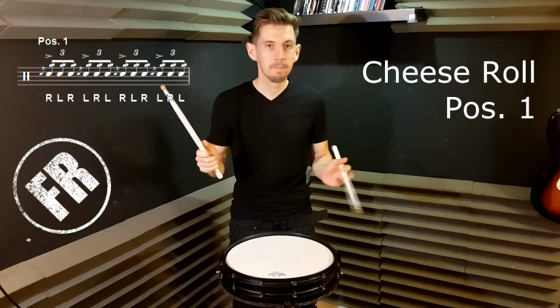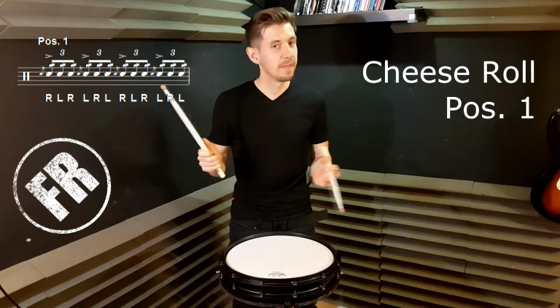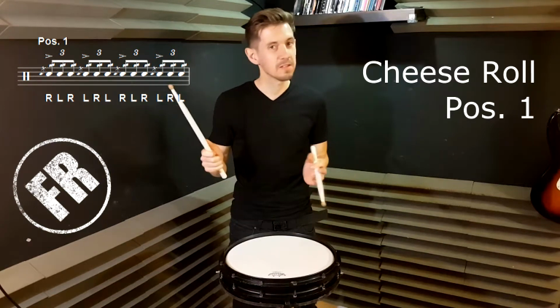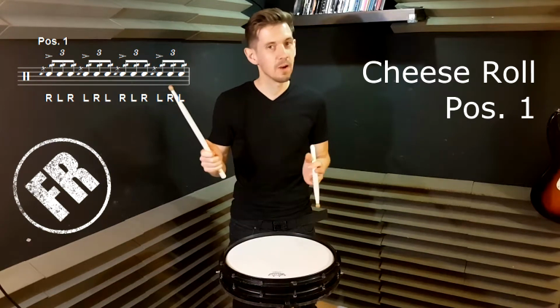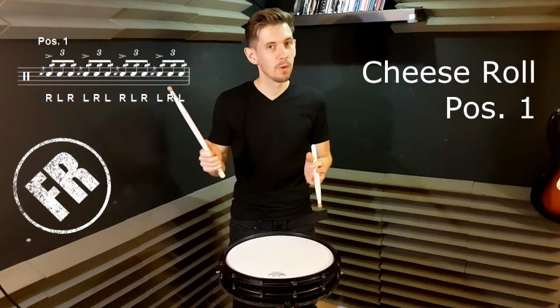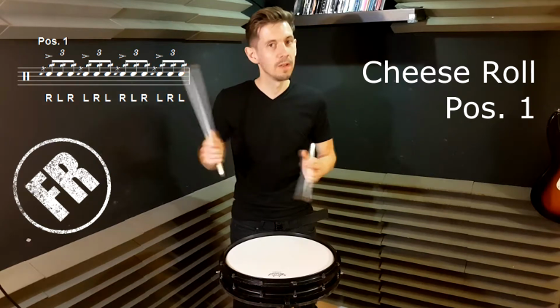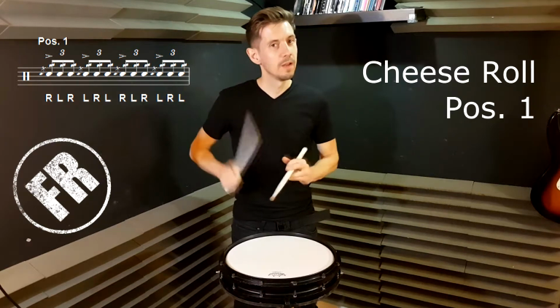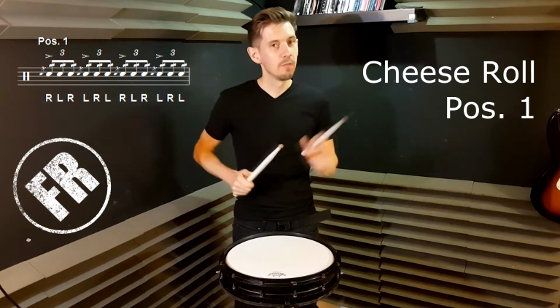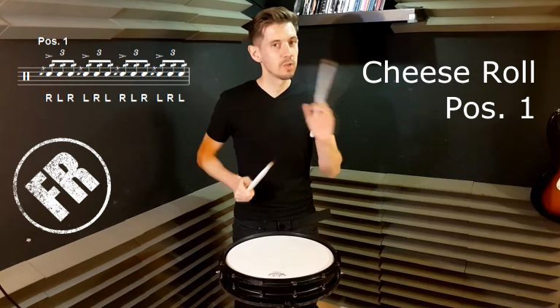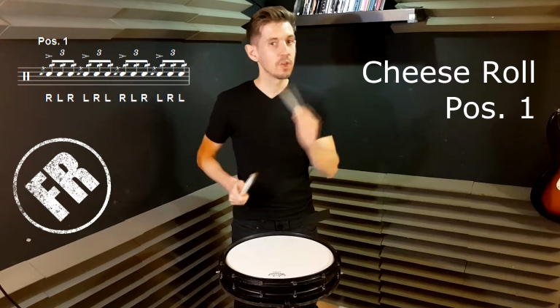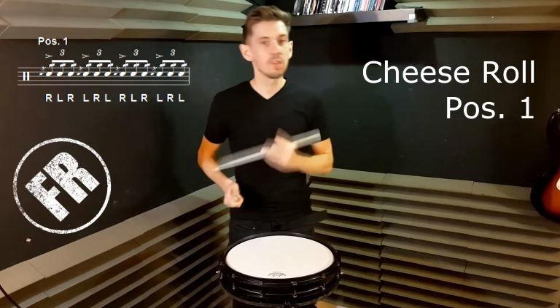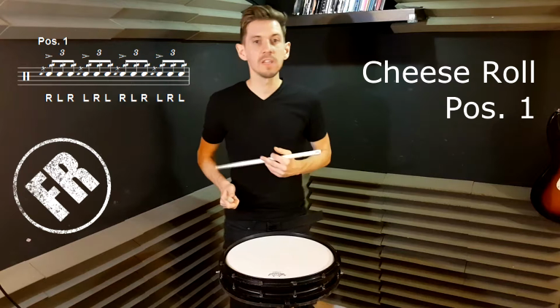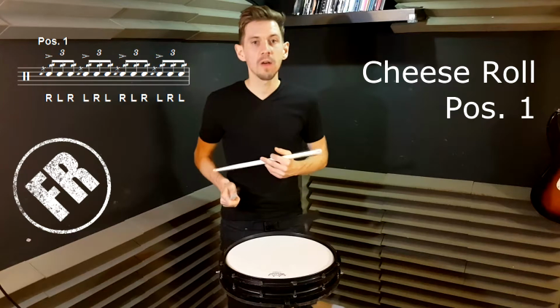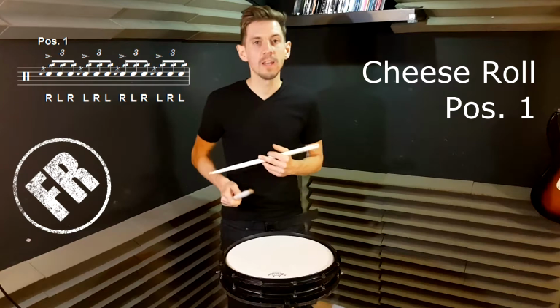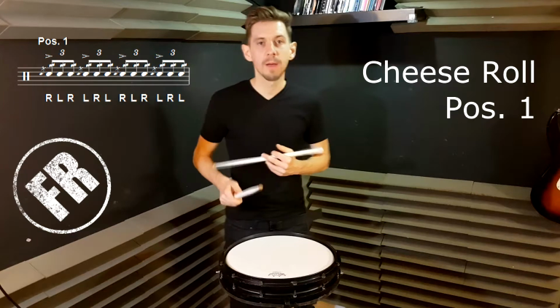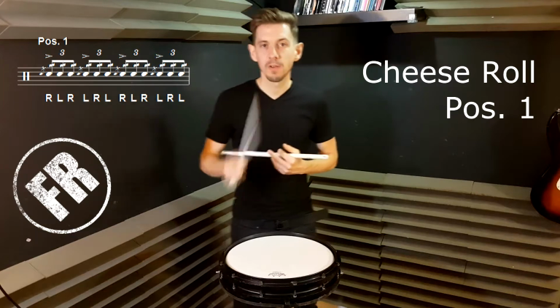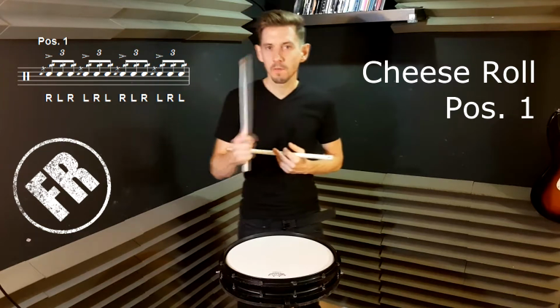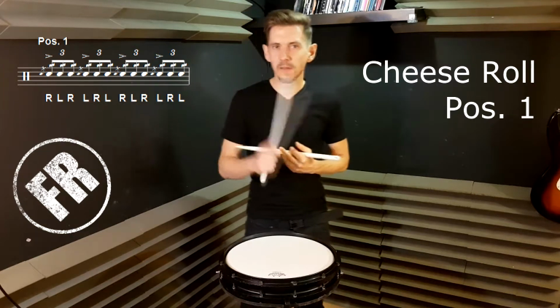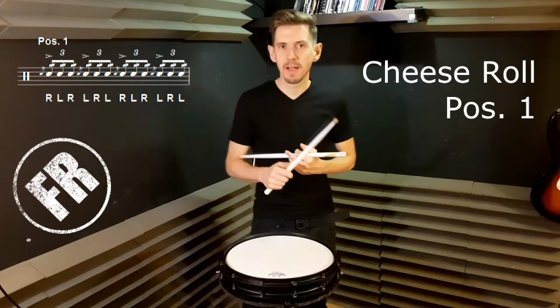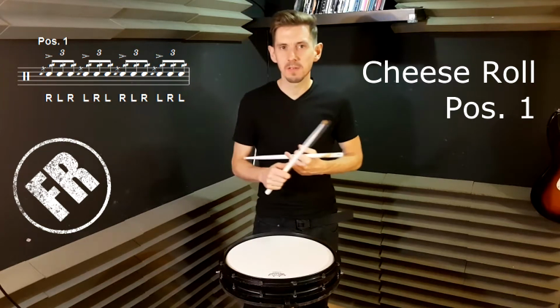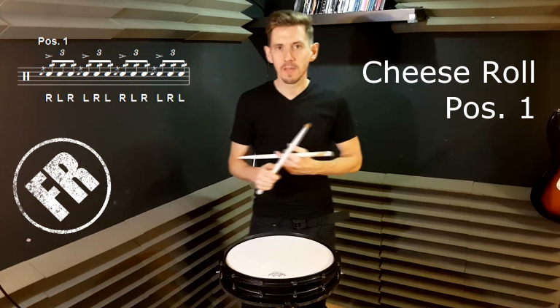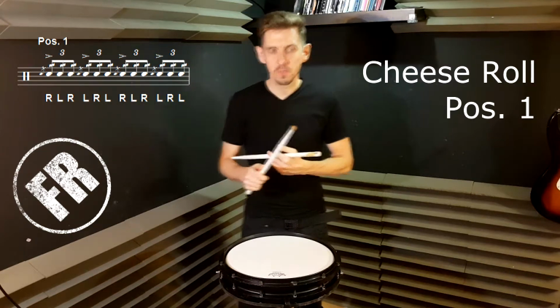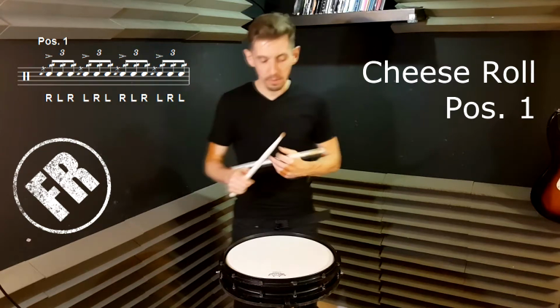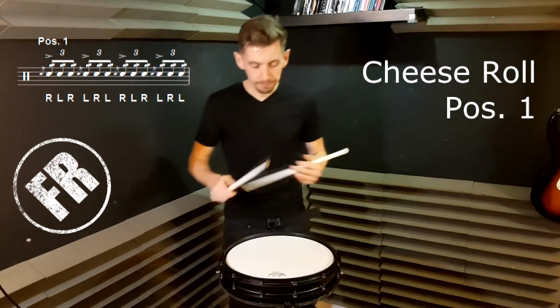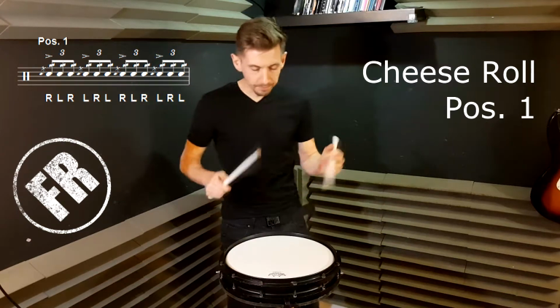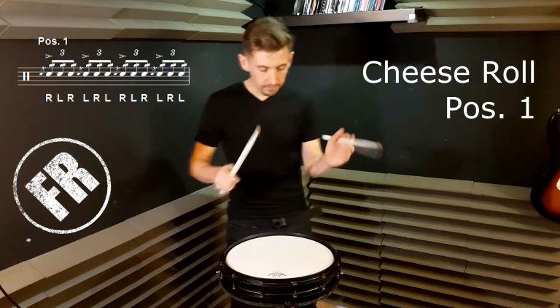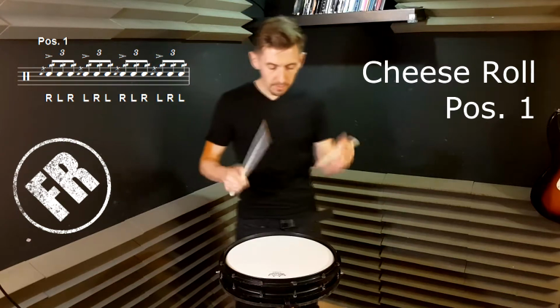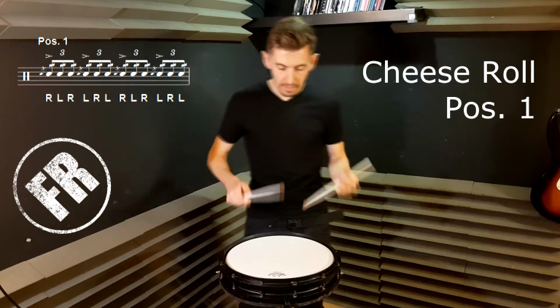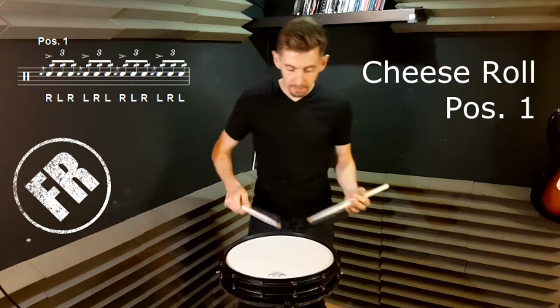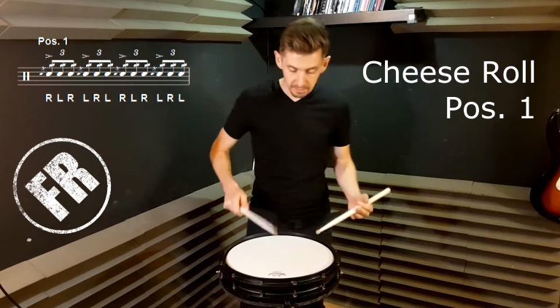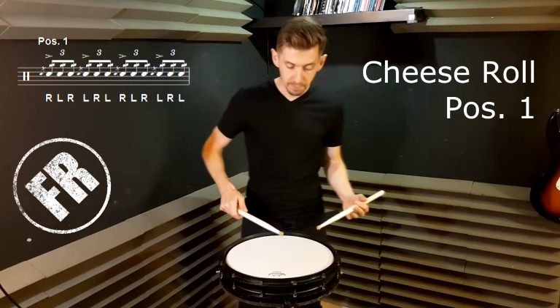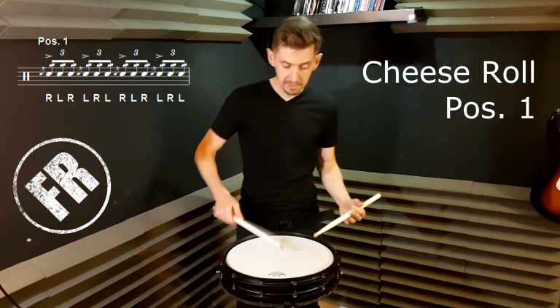Alright, that's a hard one. So if I show you the single hammer pattern you can figure out how to get this one nice and fast.